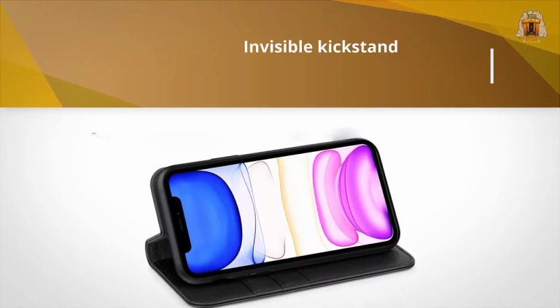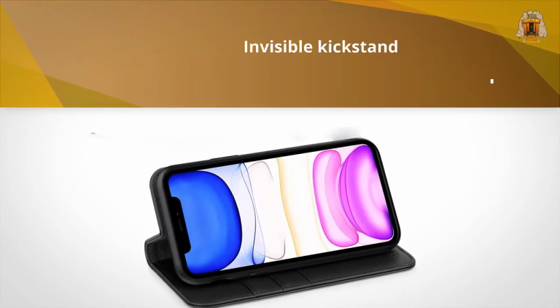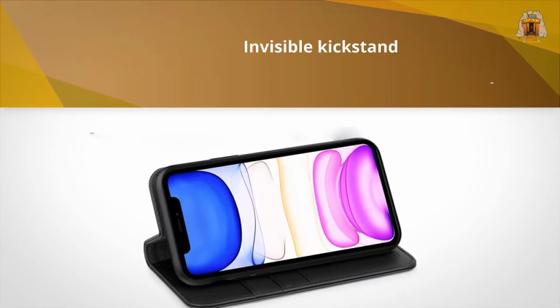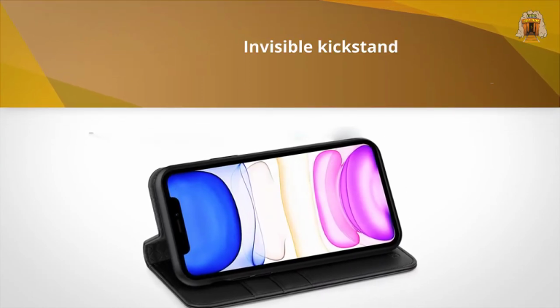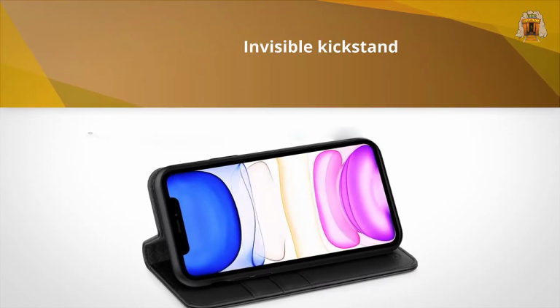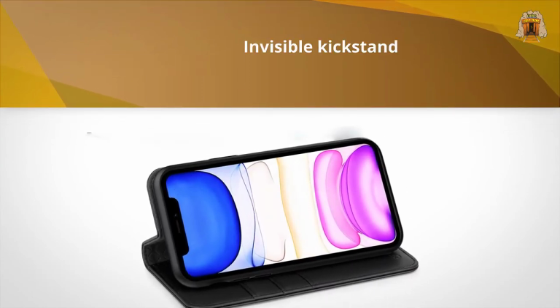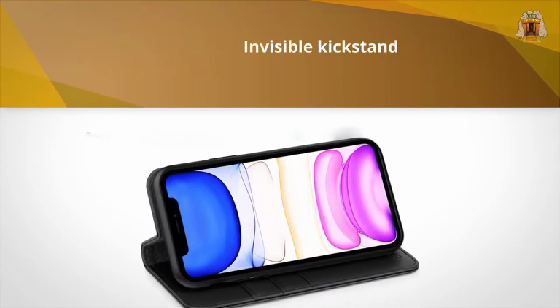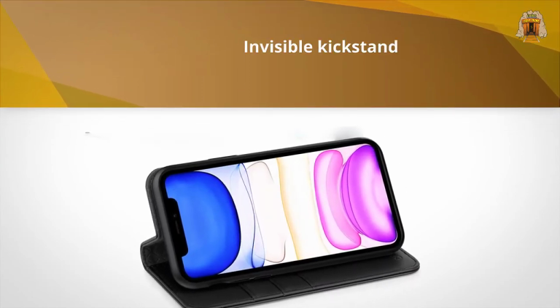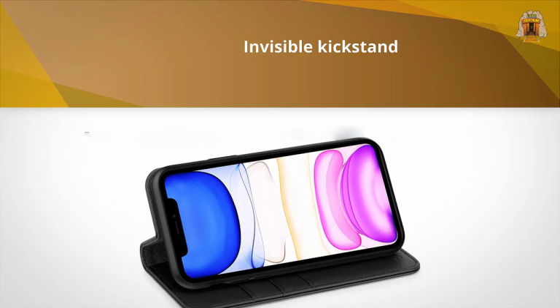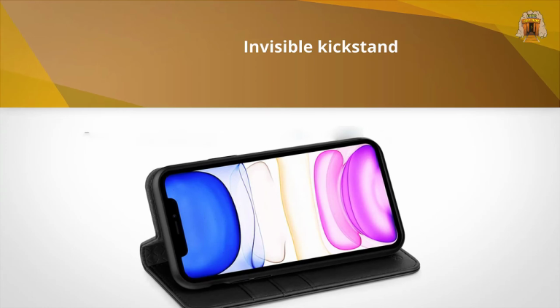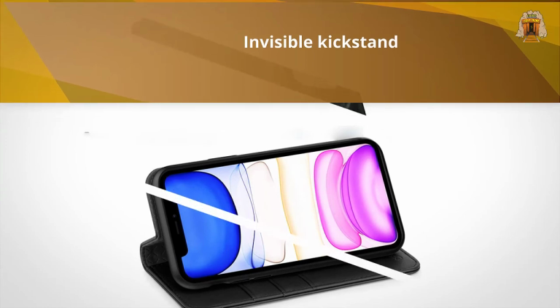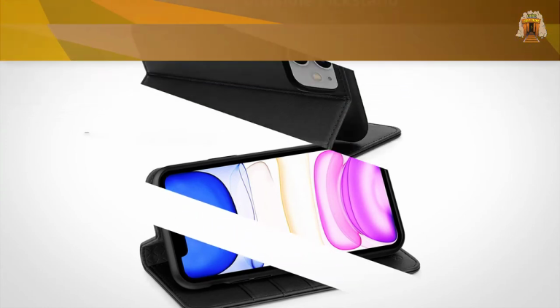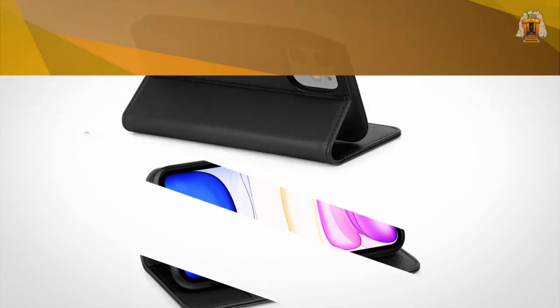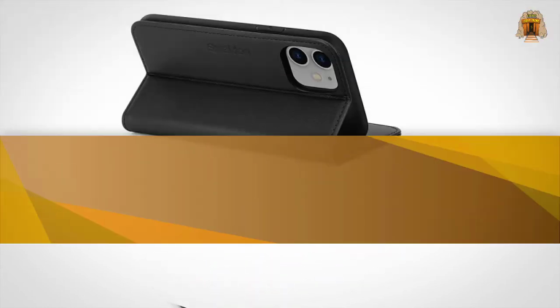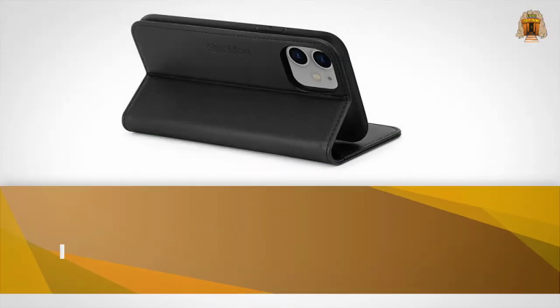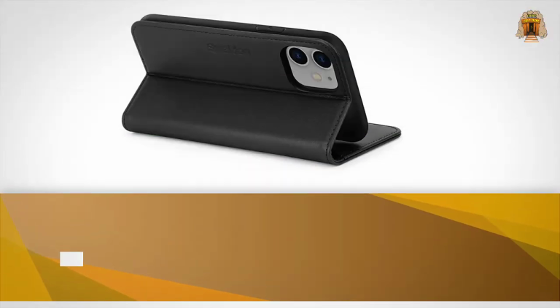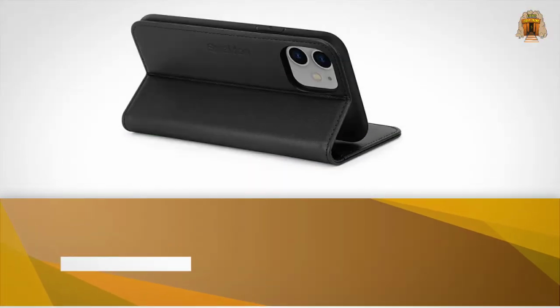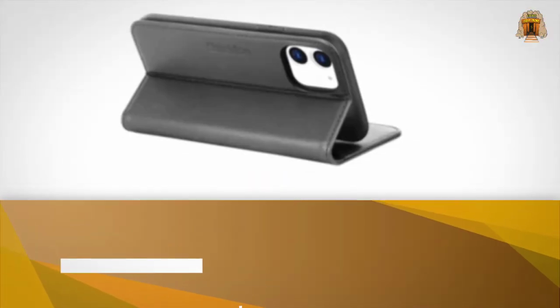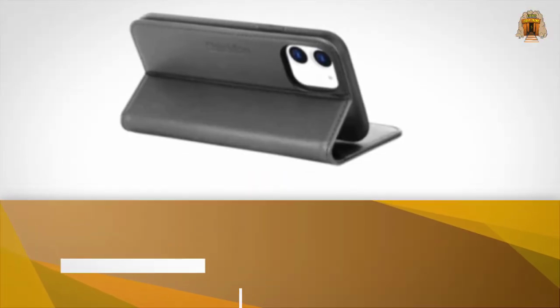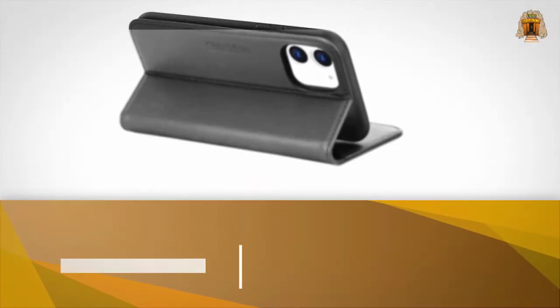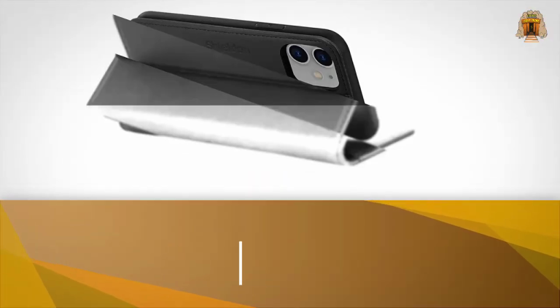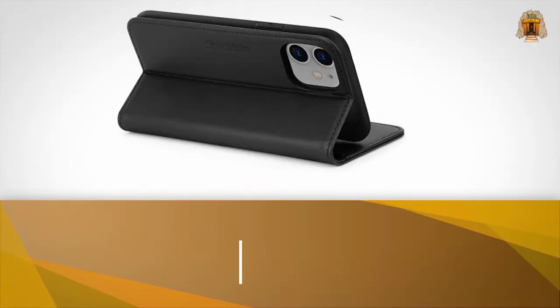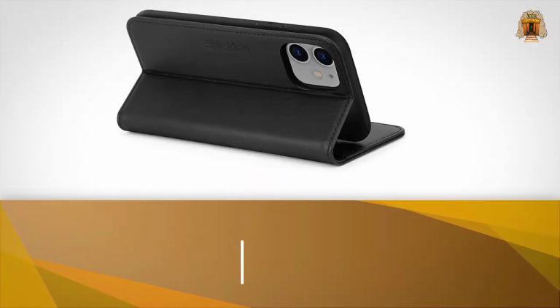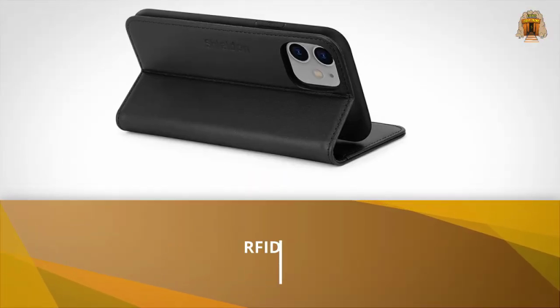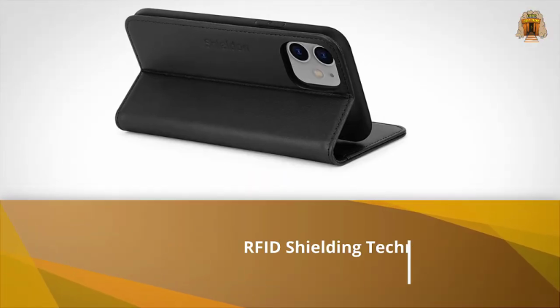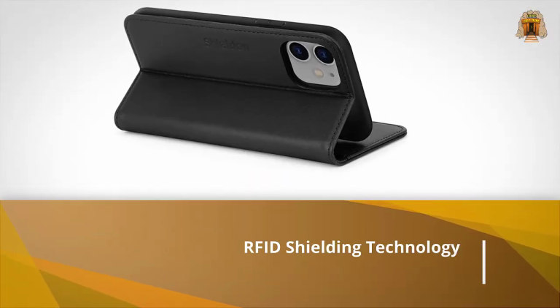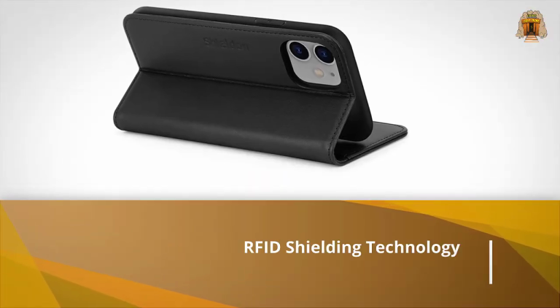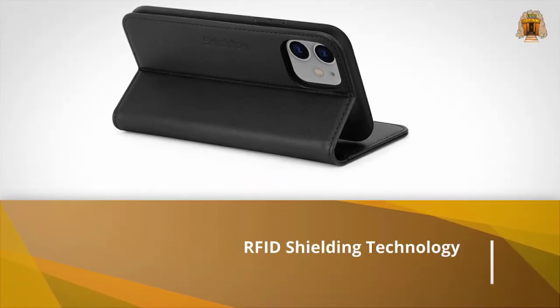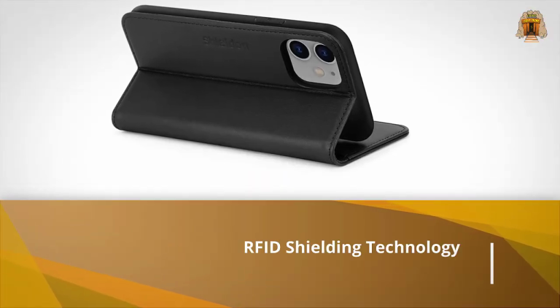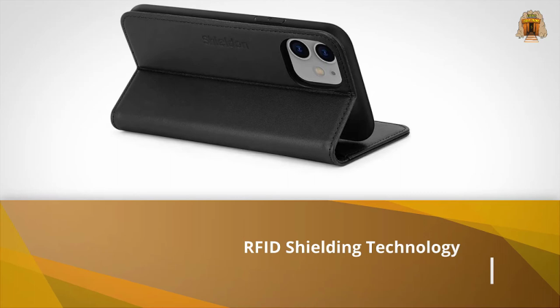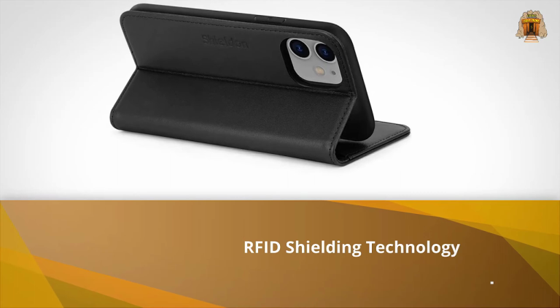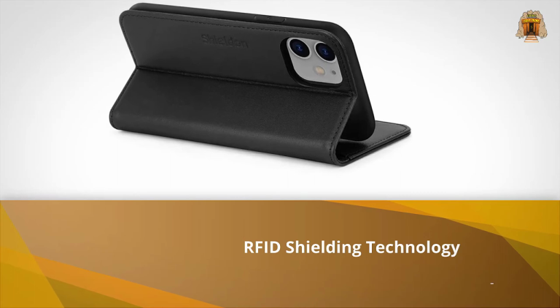The Shield On phone case has a hidden magnetic closure designed to keep your valuables safe, while RFID shielding technology has been employed to help shield your cards from unauthorized scanning.